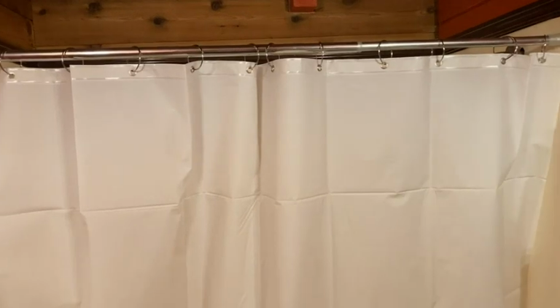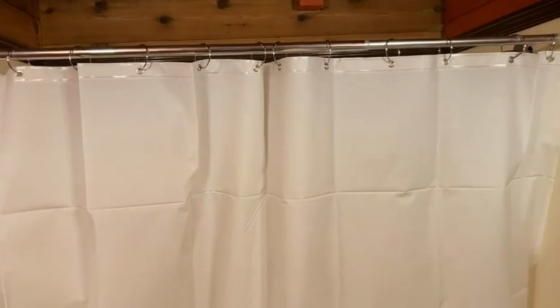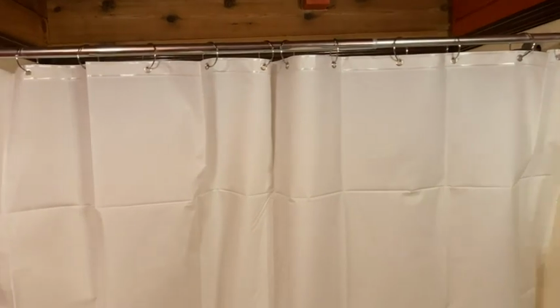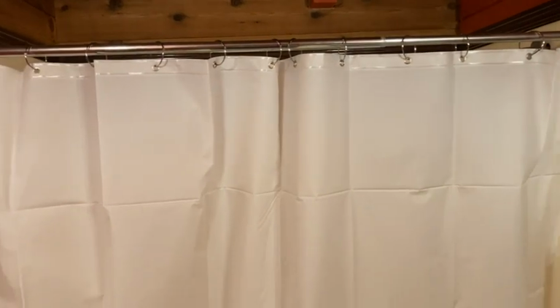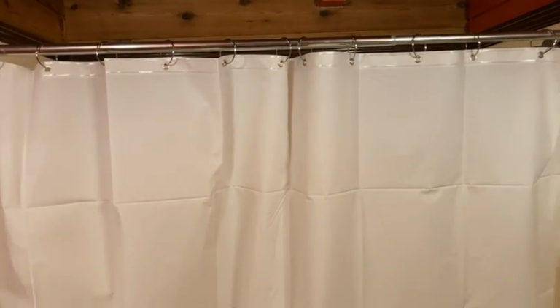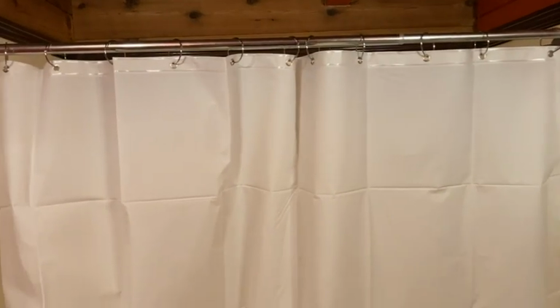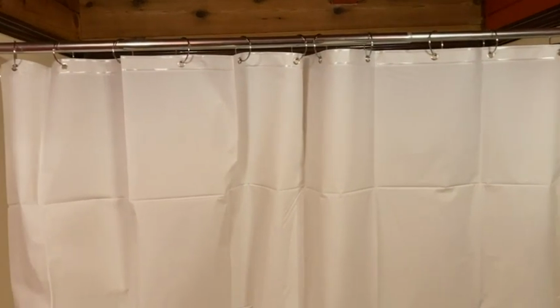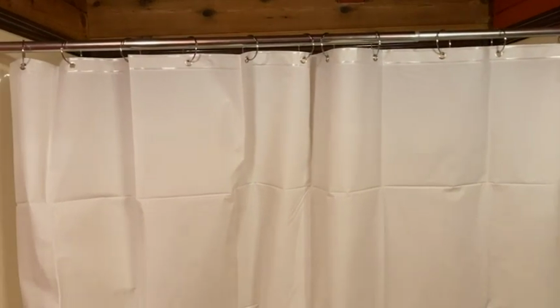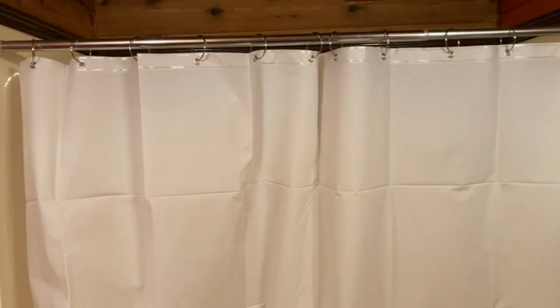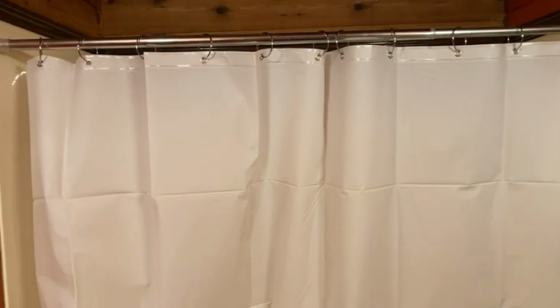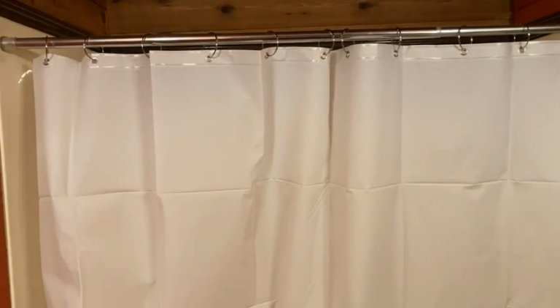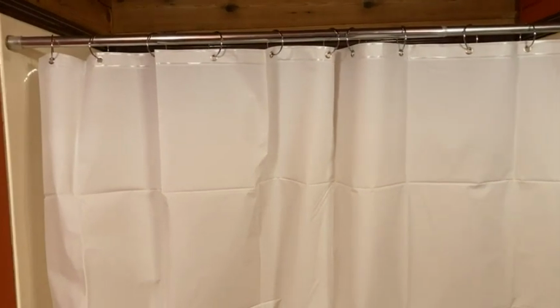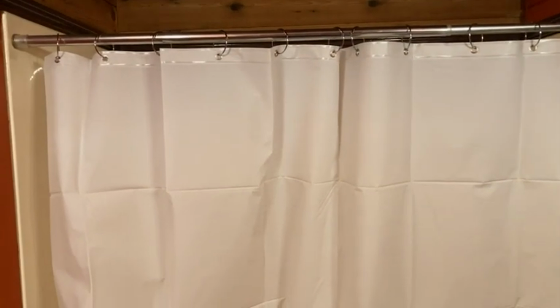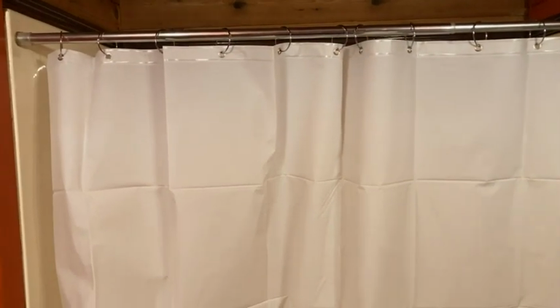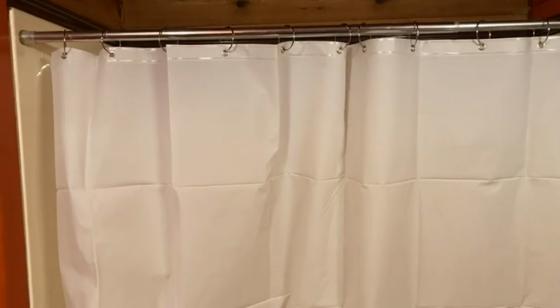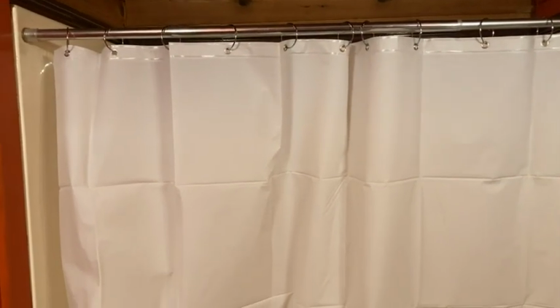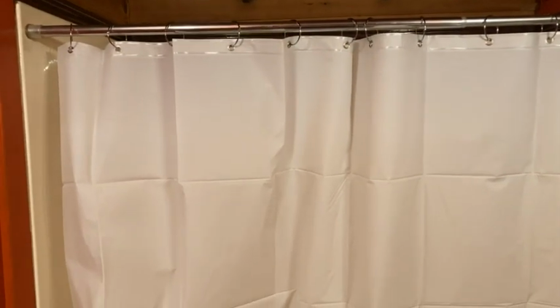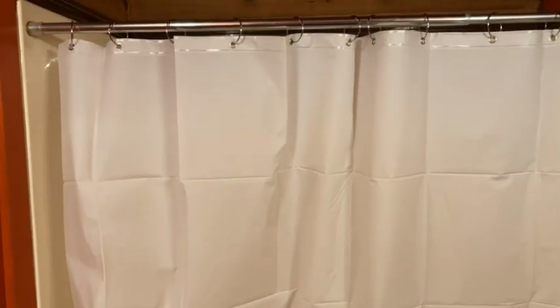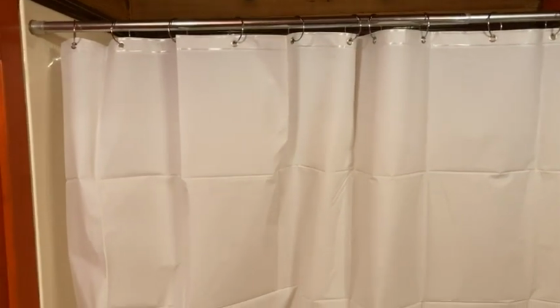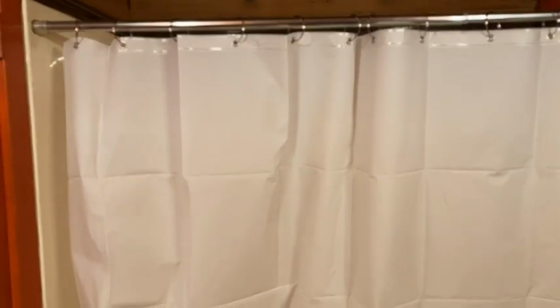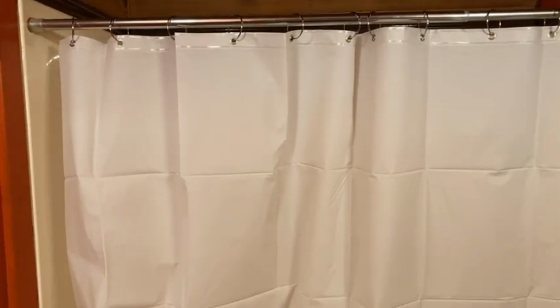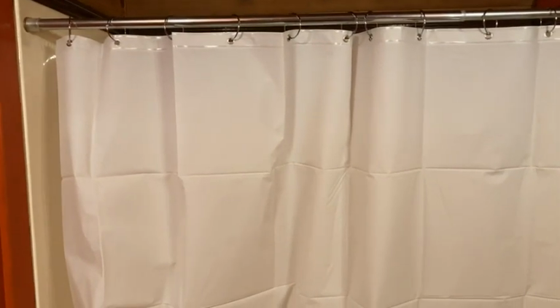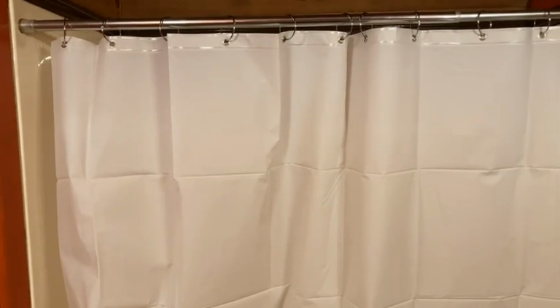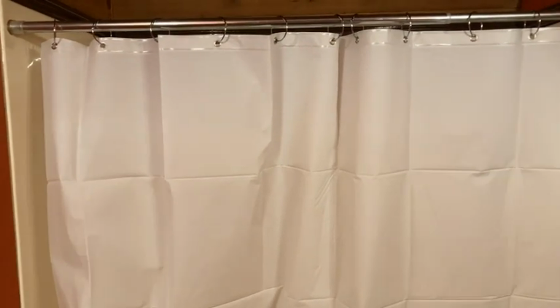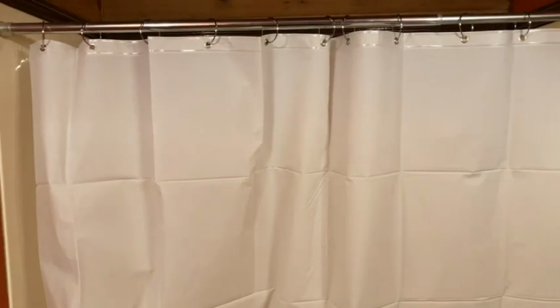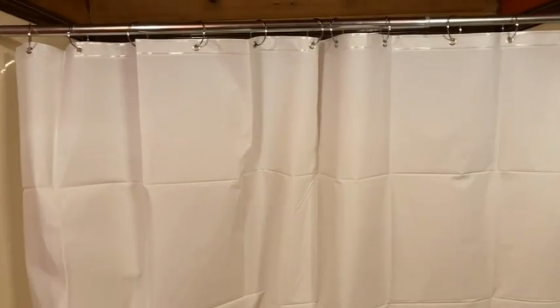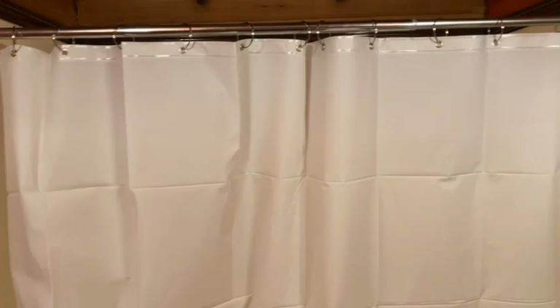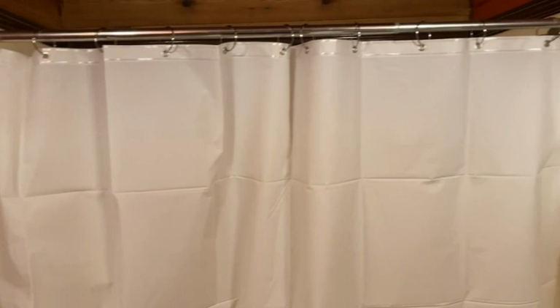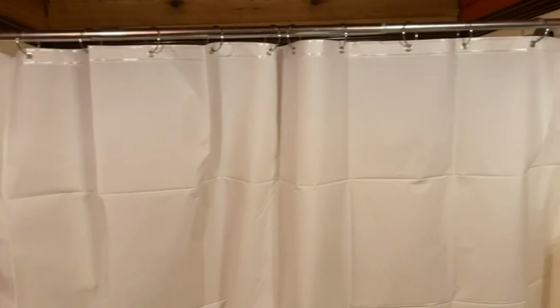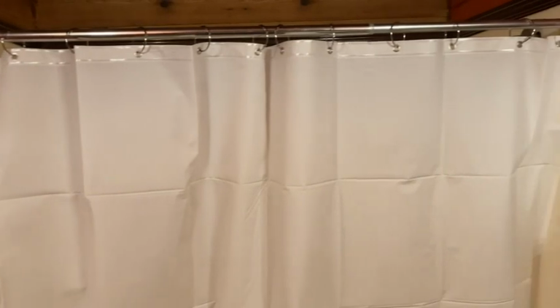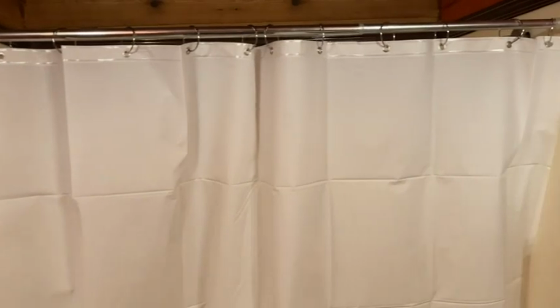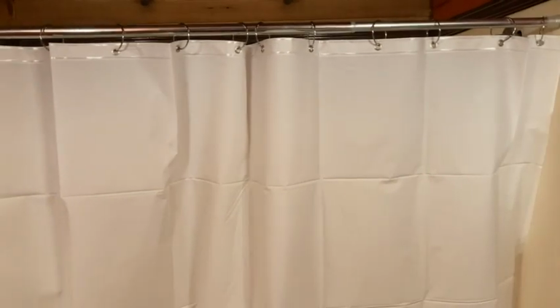Hi, this is a curtain that I just hung up. I just wanted to make a quick video to show you the curtain.